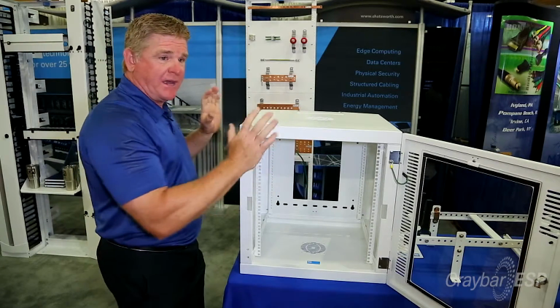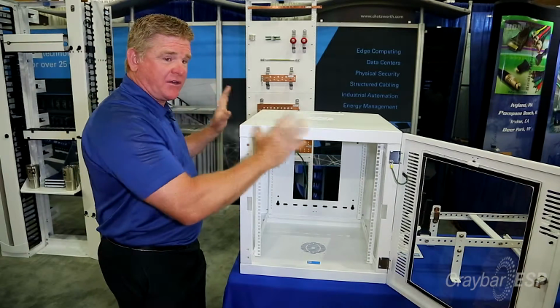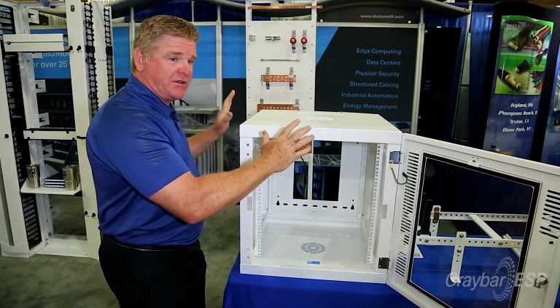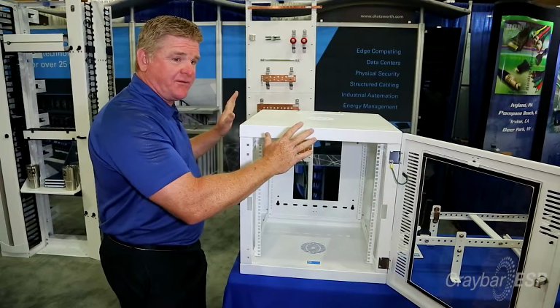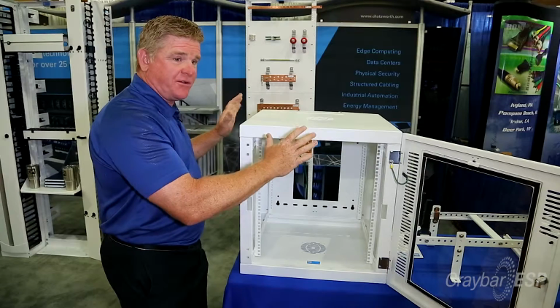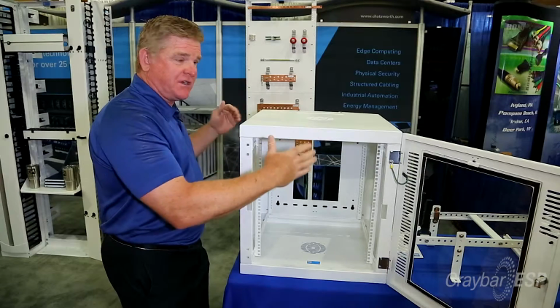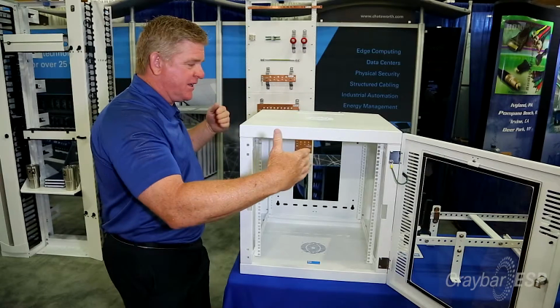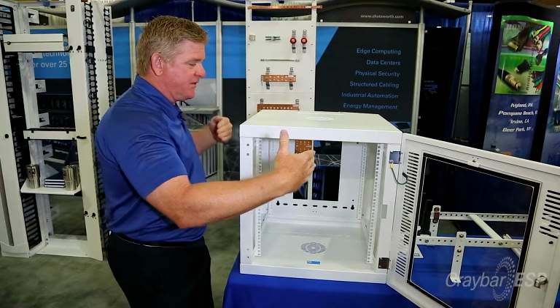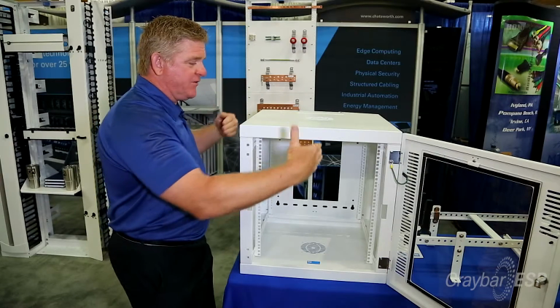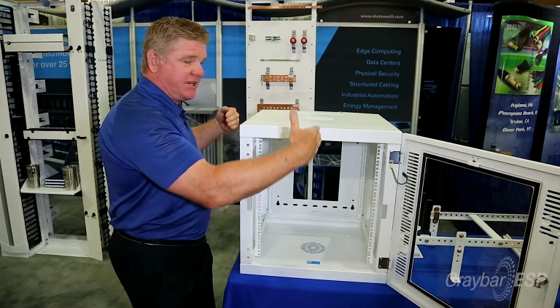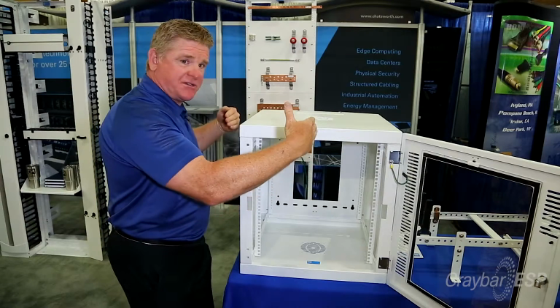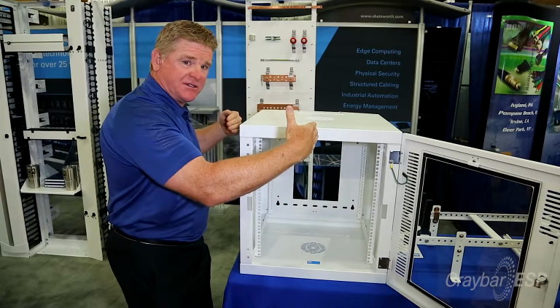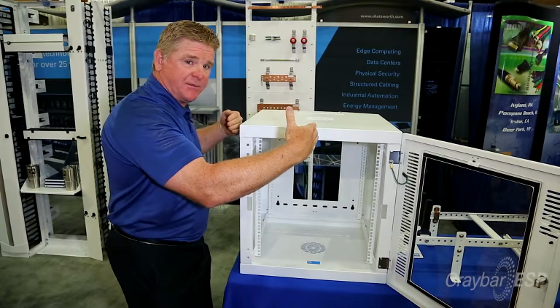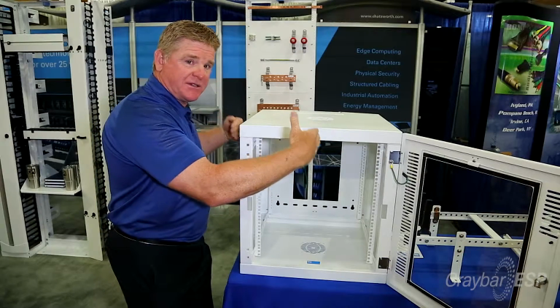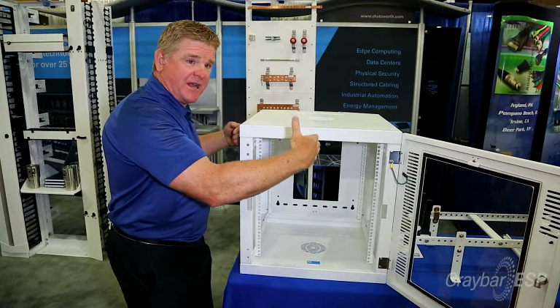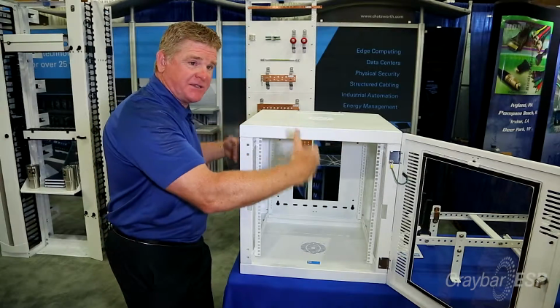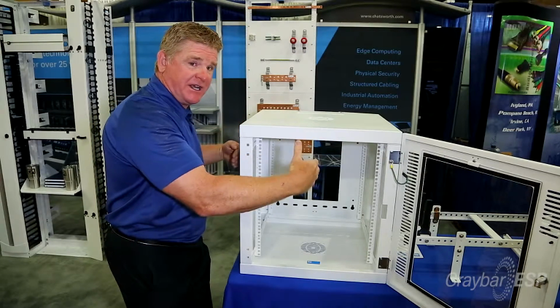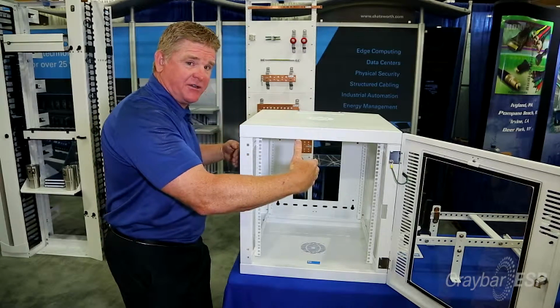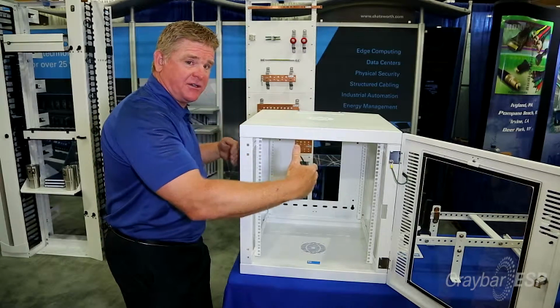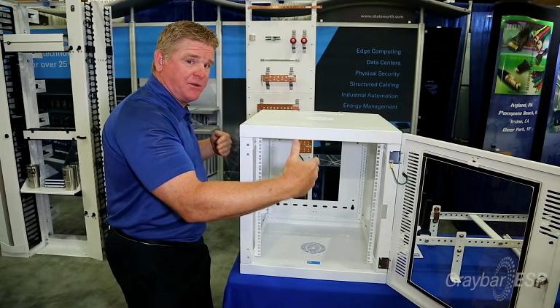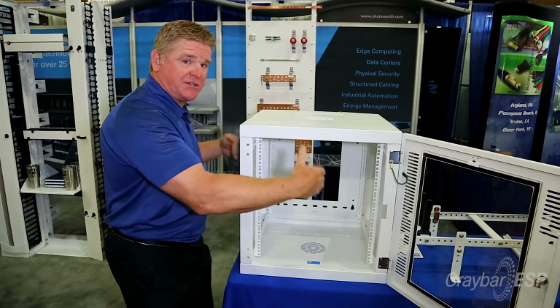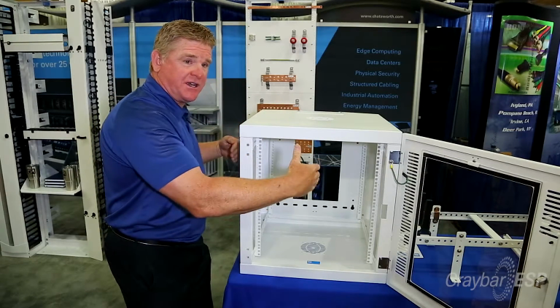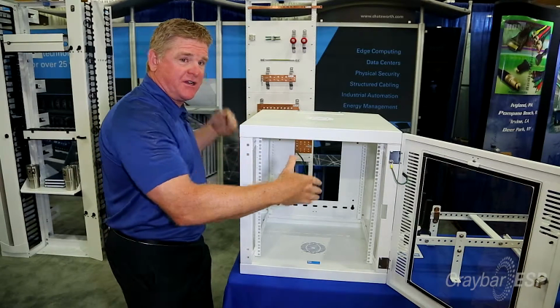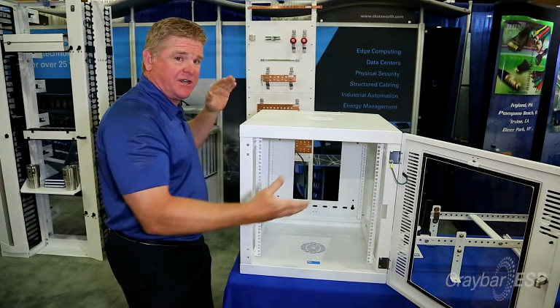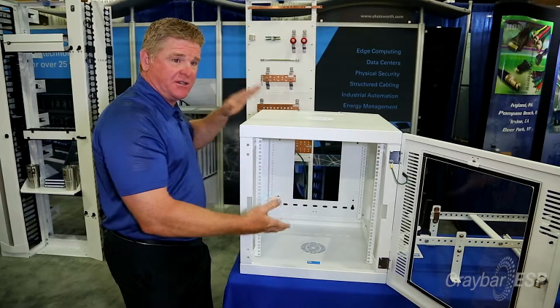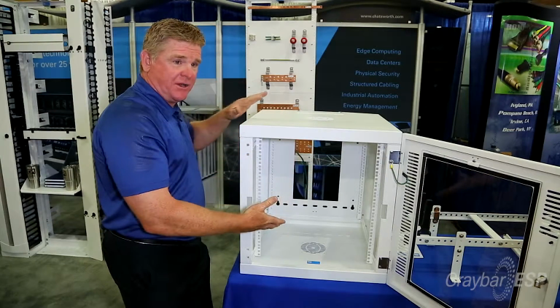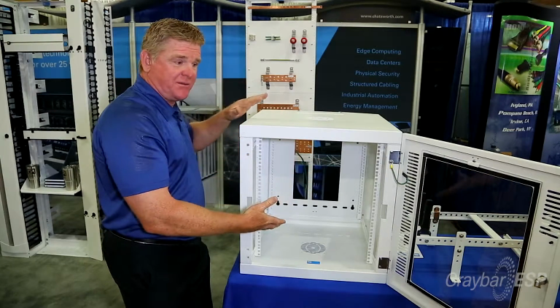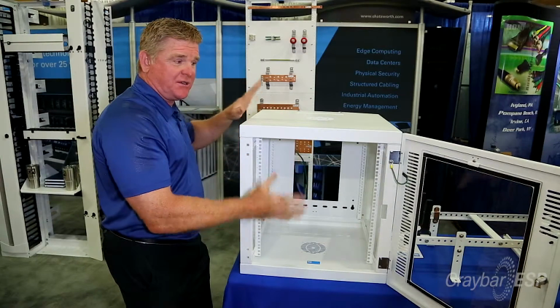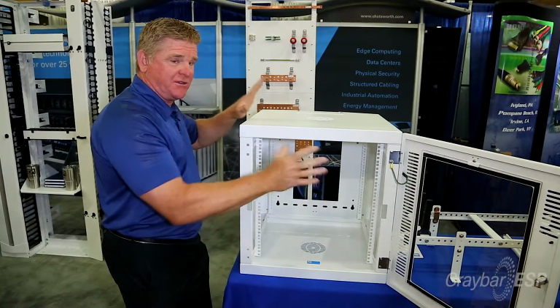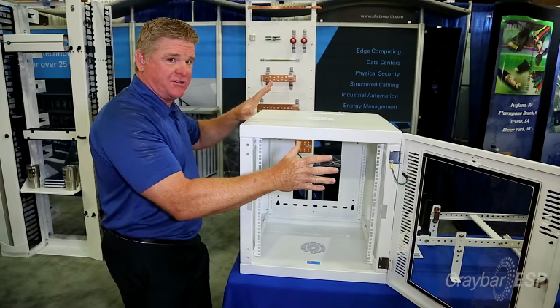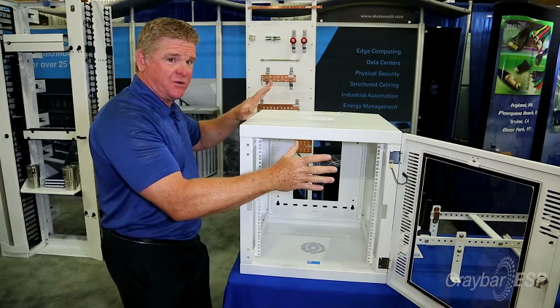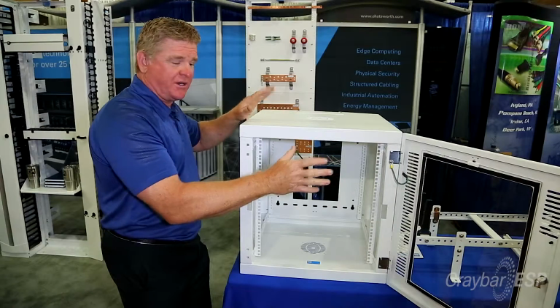The back goes on first, and then everything else just simply snaps together. You'll put the sides on, then the bottom, and then the door.